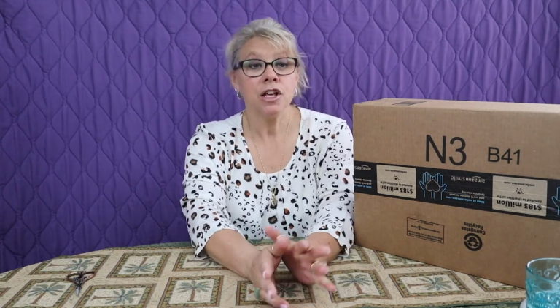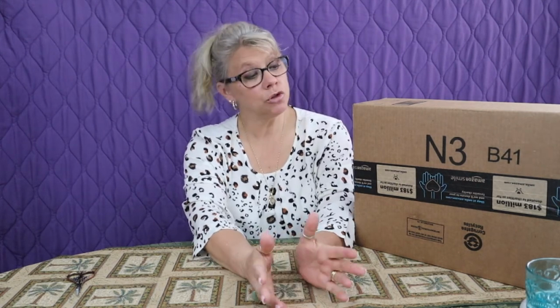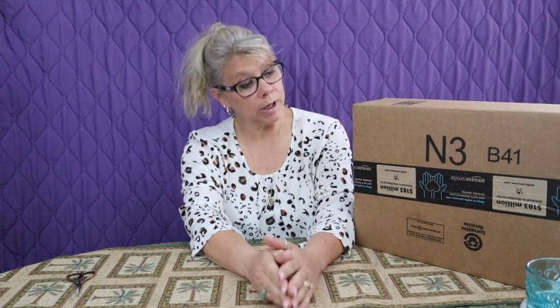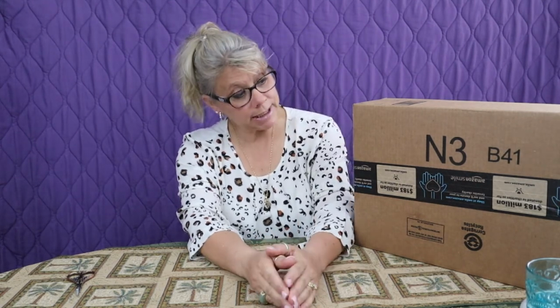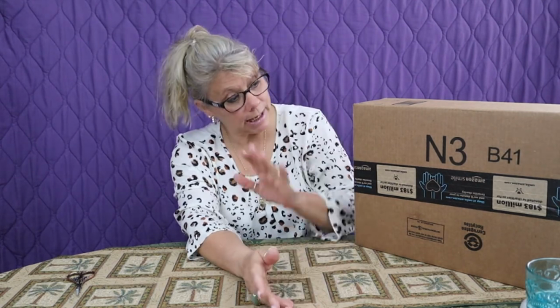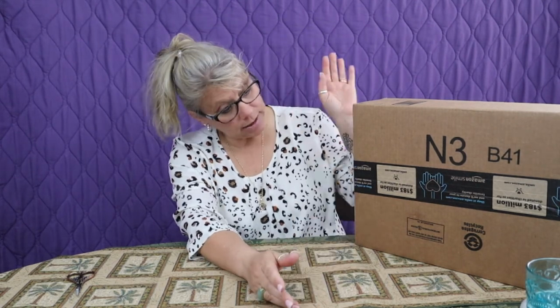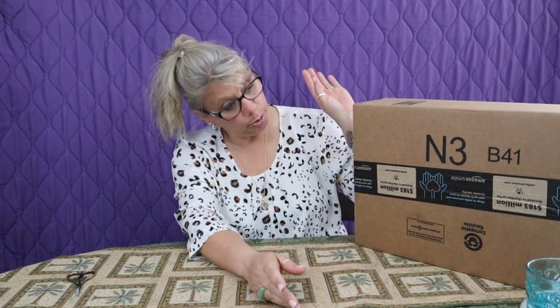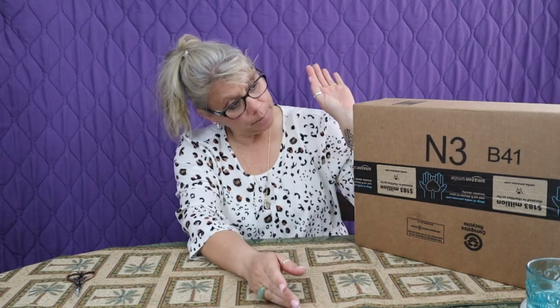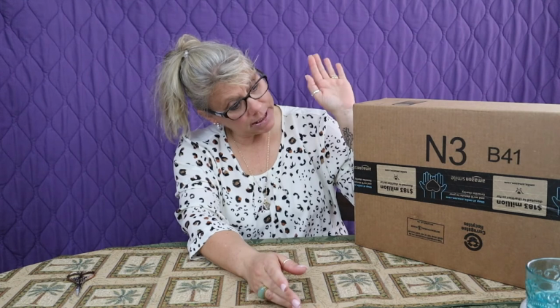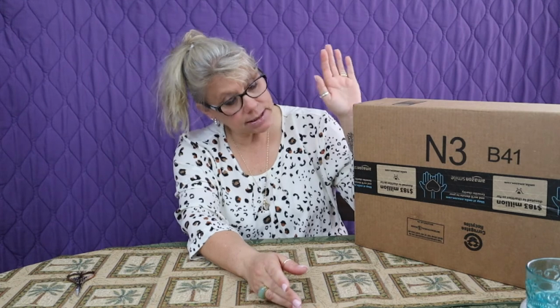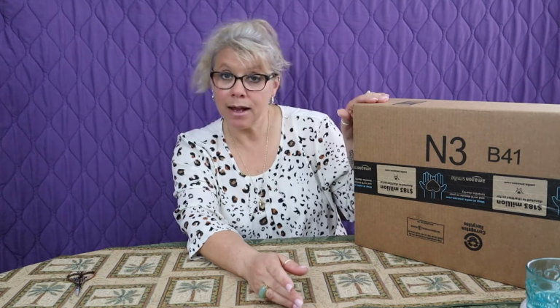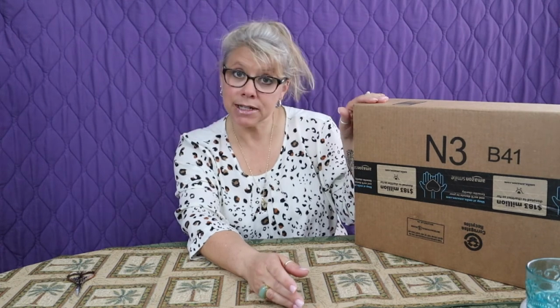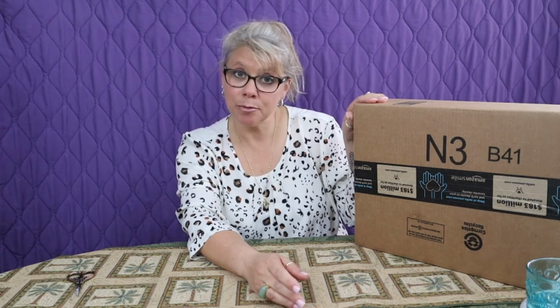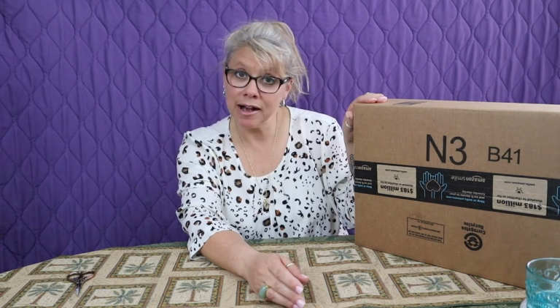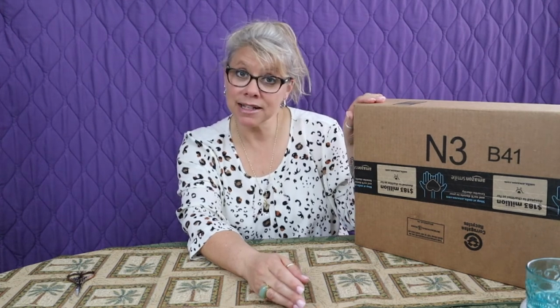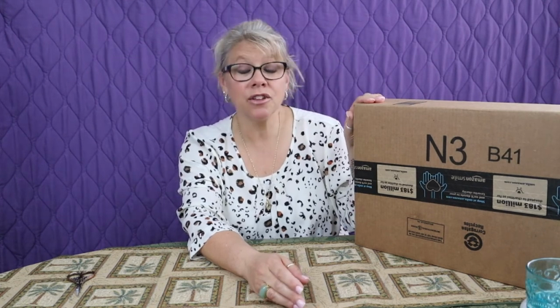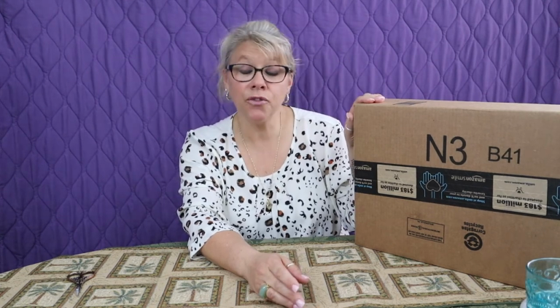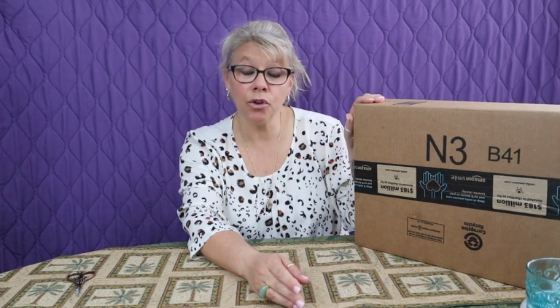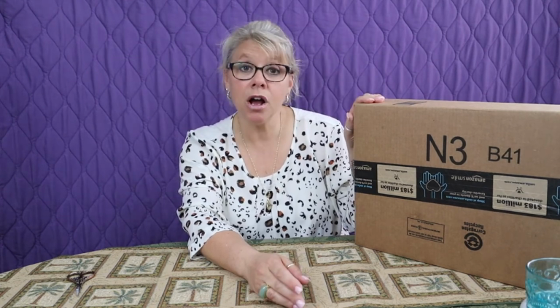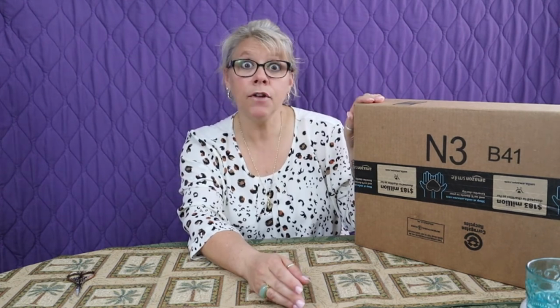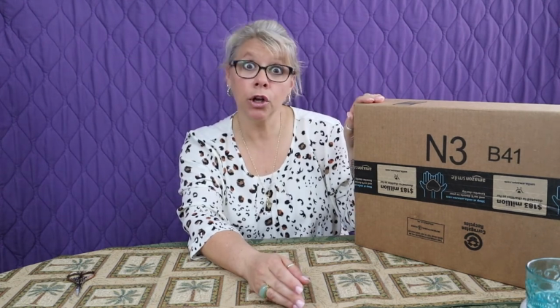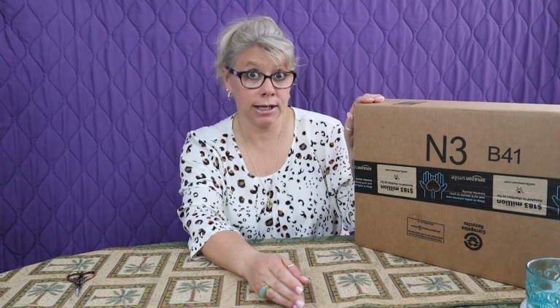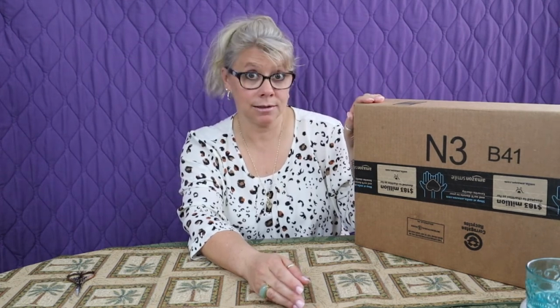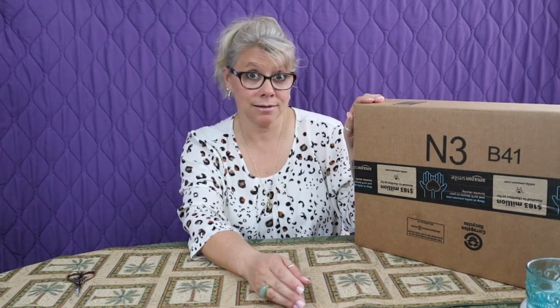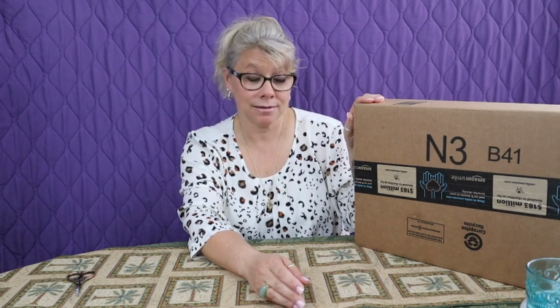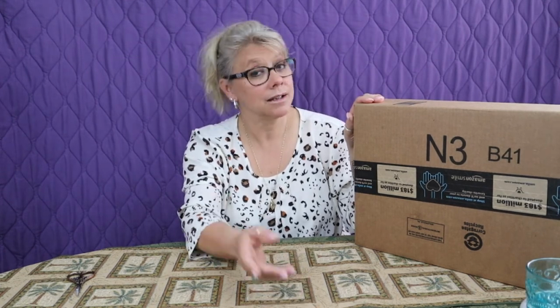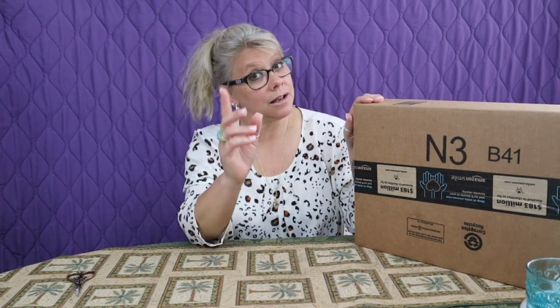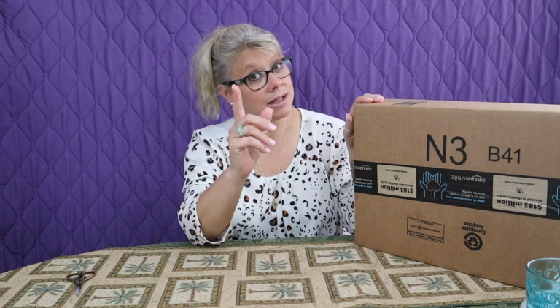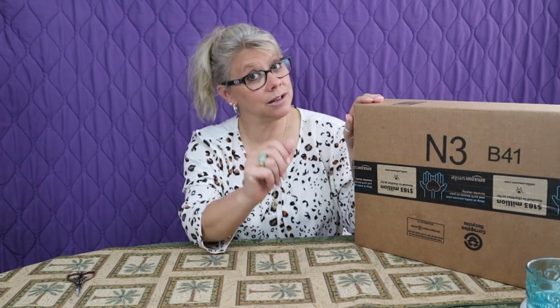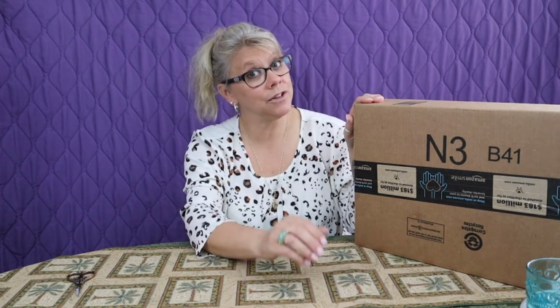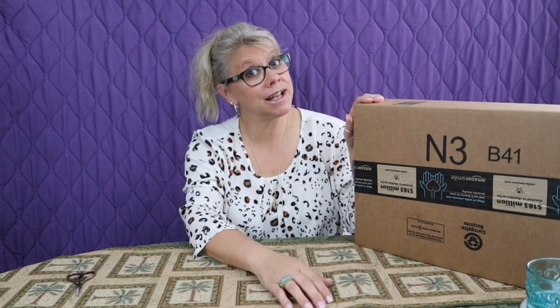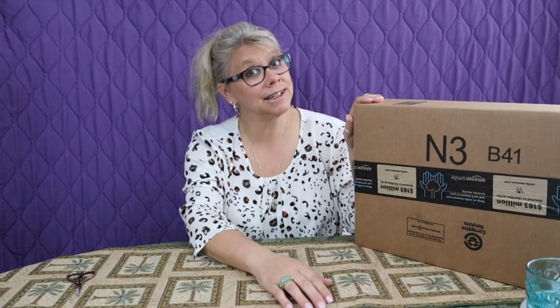So join me tonight to open up this Amazon box that is full of goodies. See you in a few seconds.